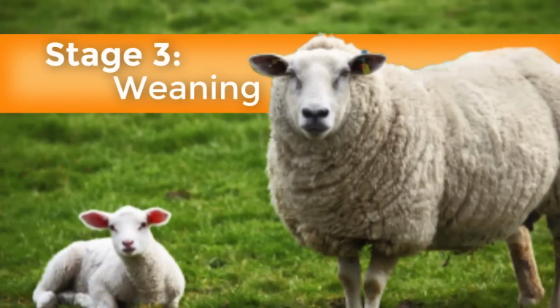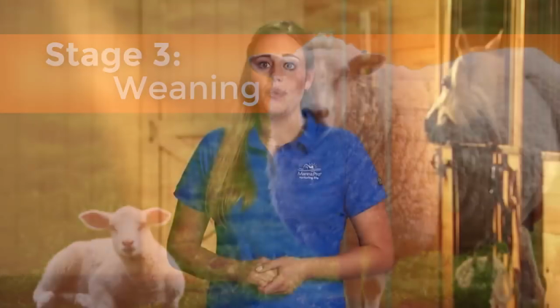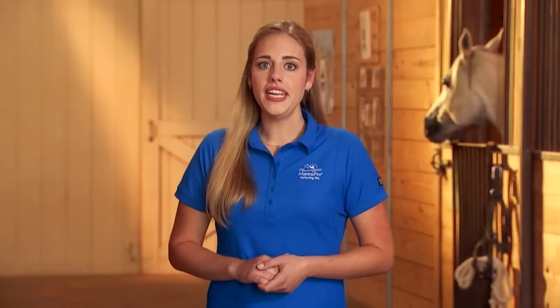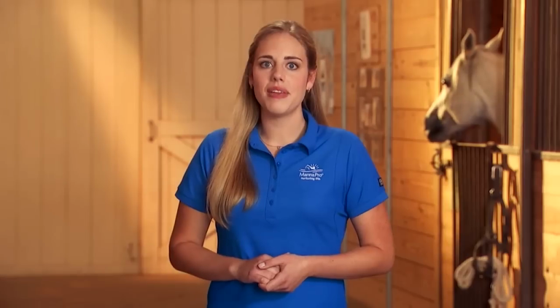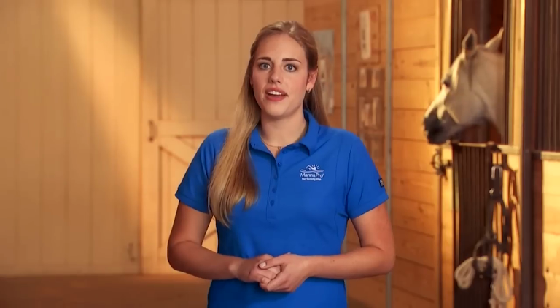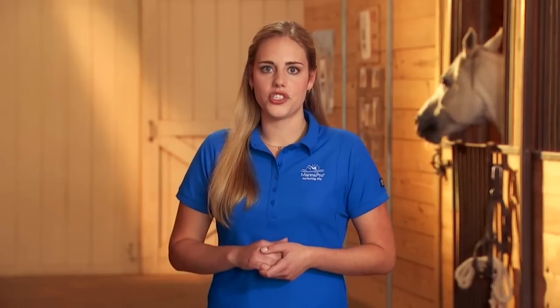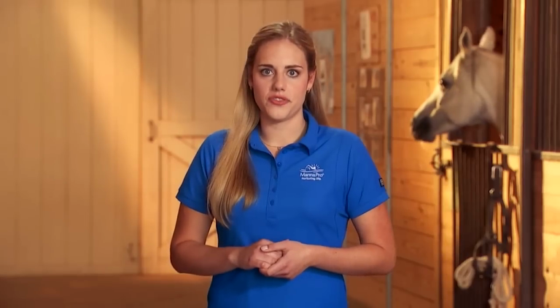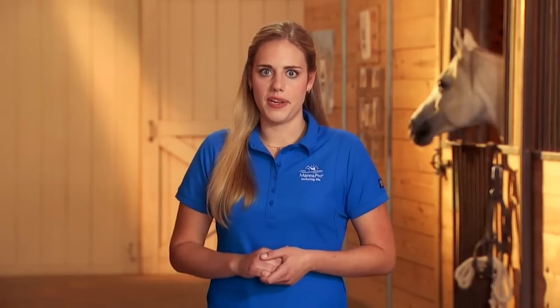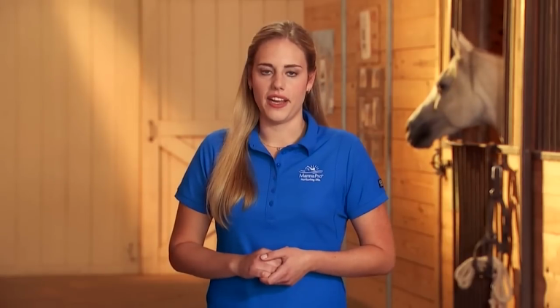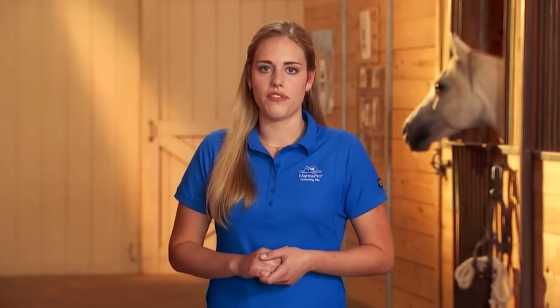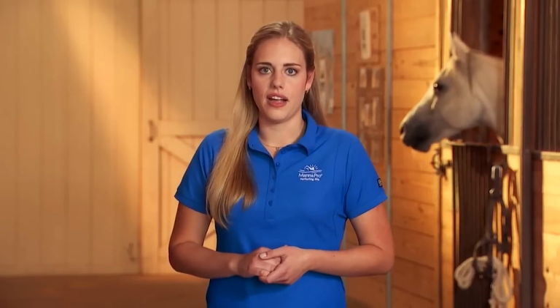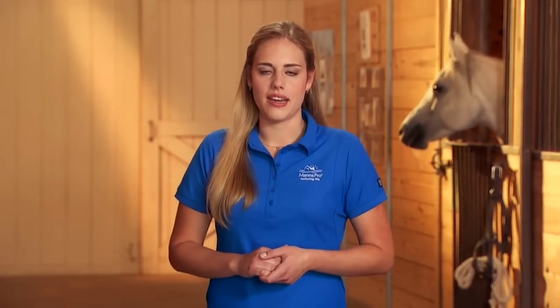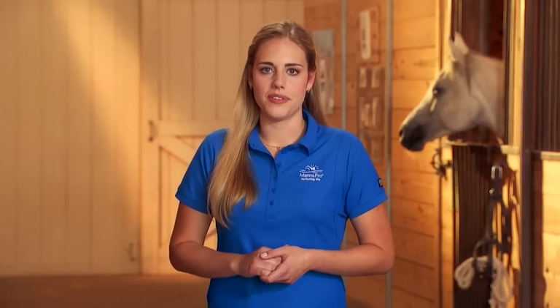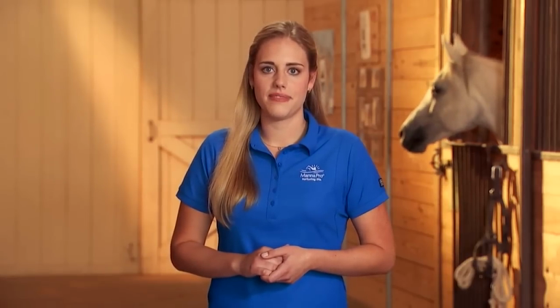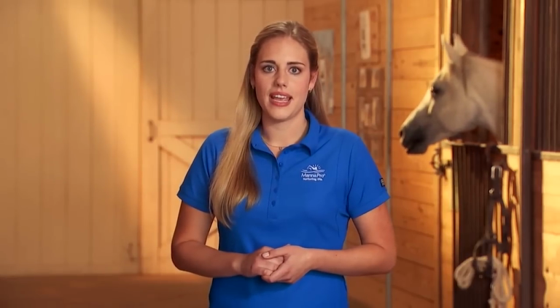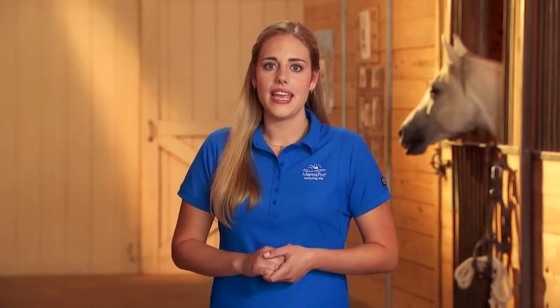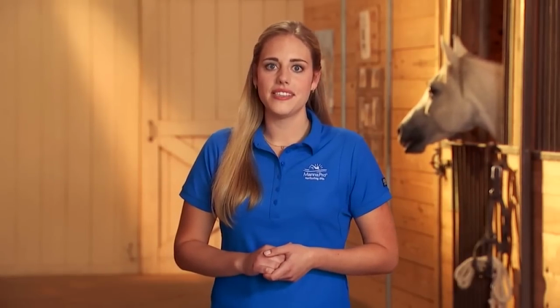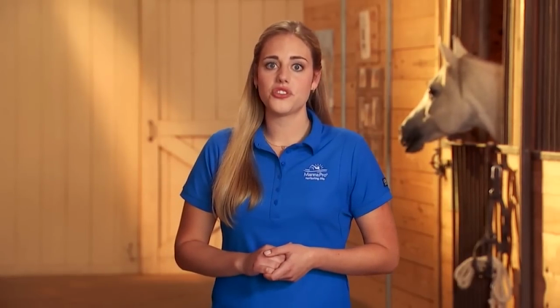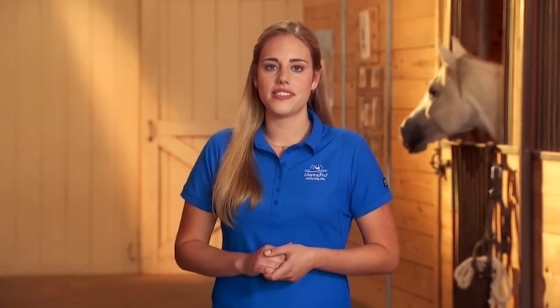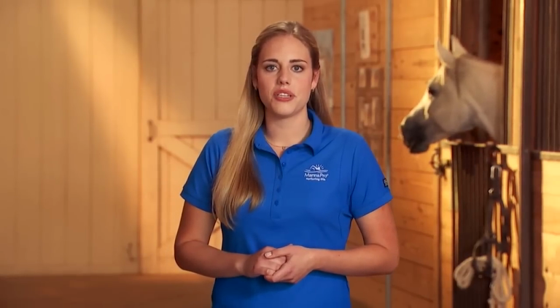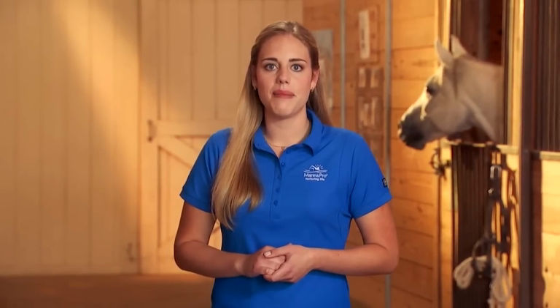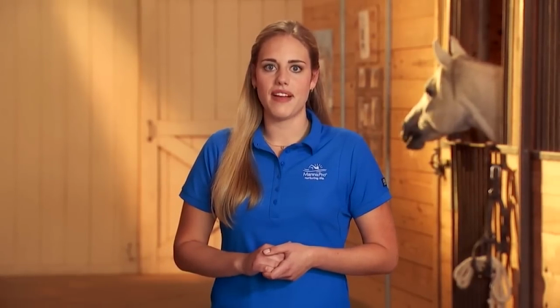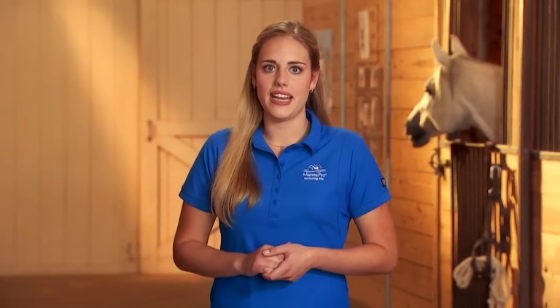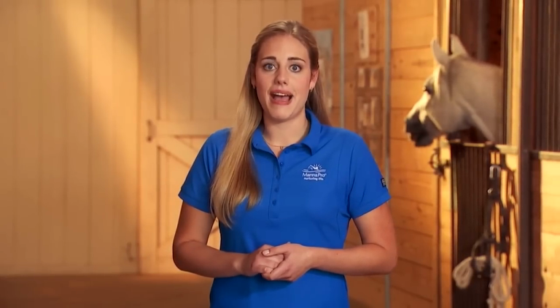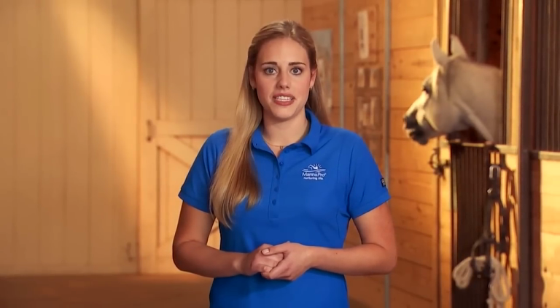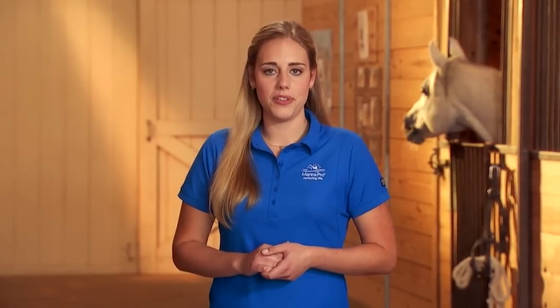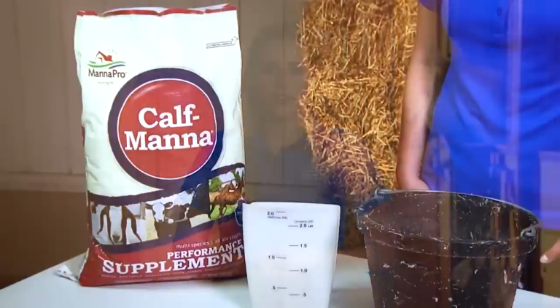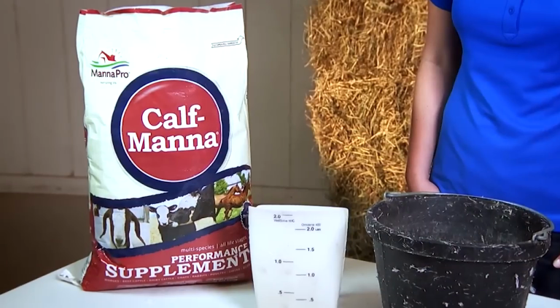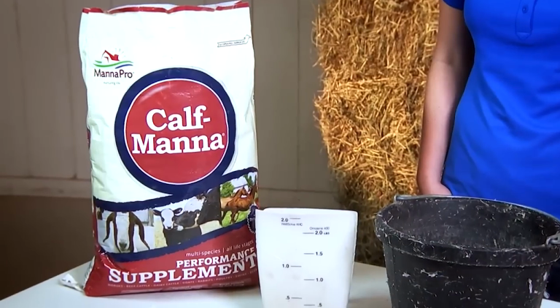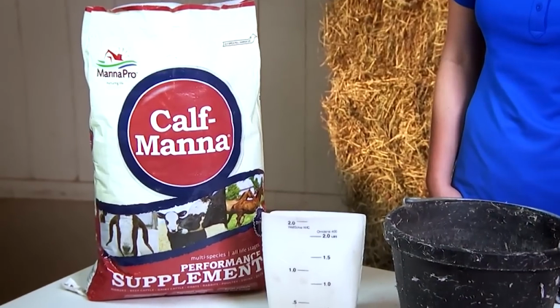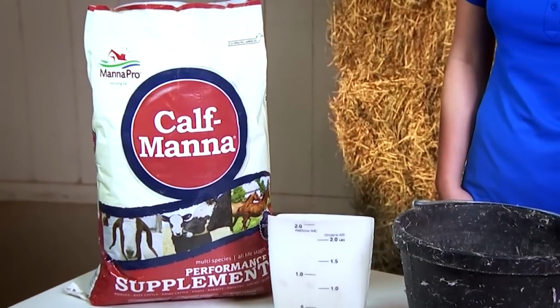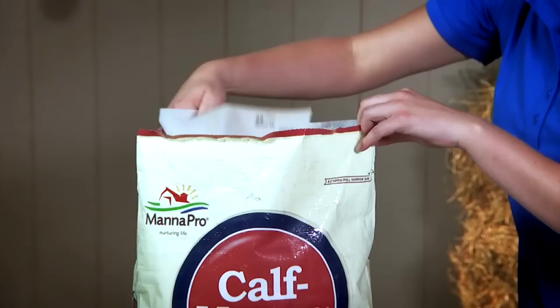Weaning can be a very stressful period for young animals. Ease this transition by providing a palatable, good quality starter feed.